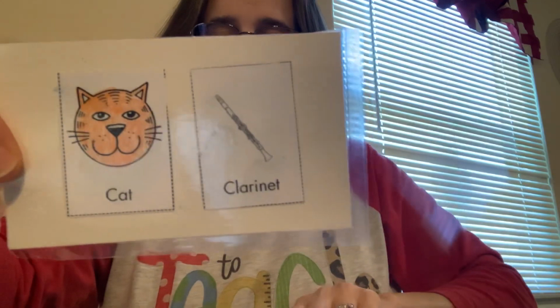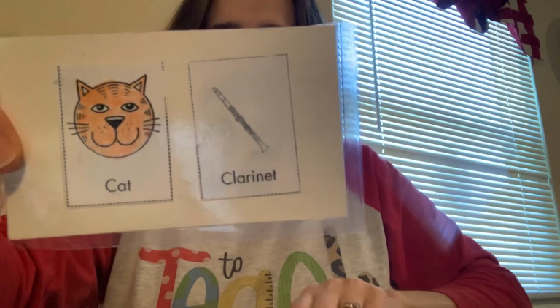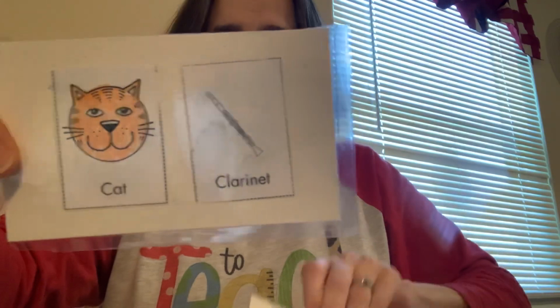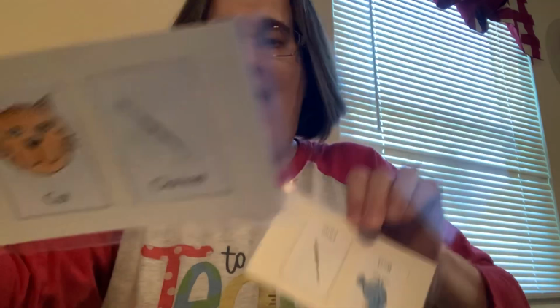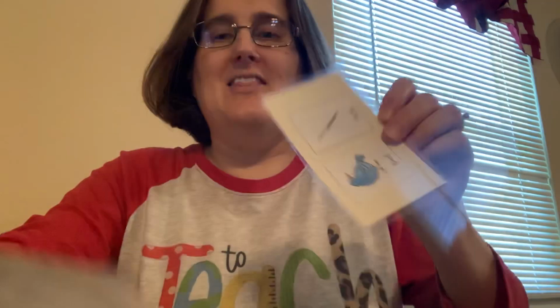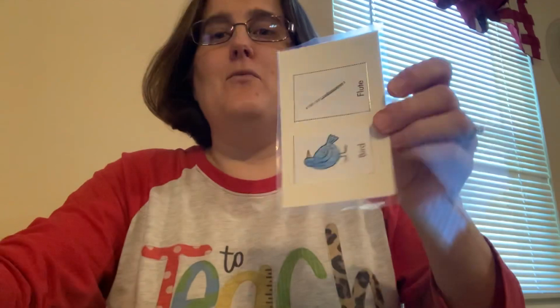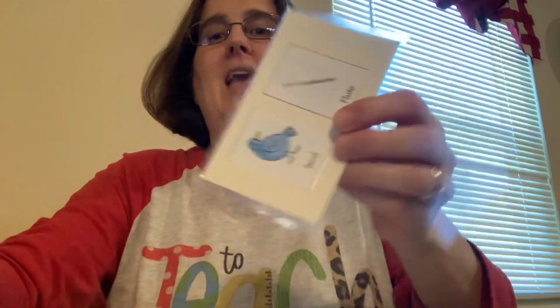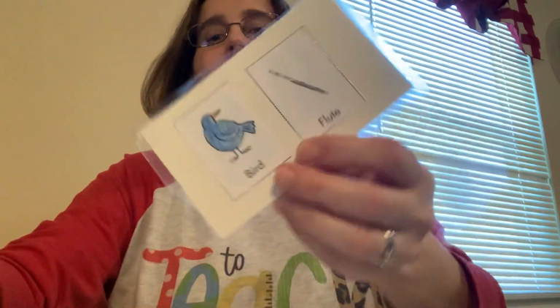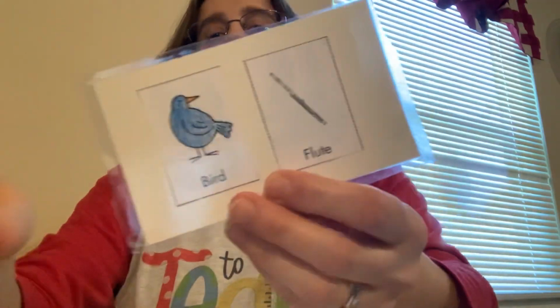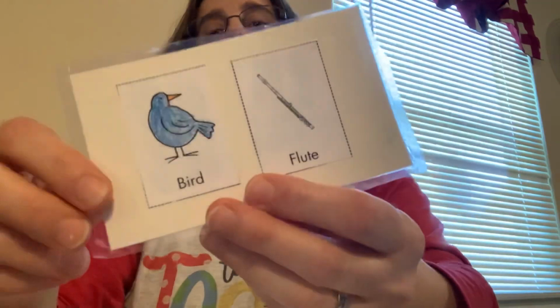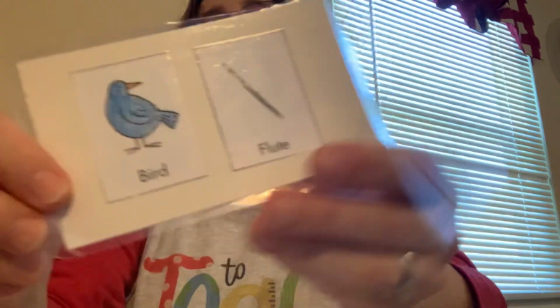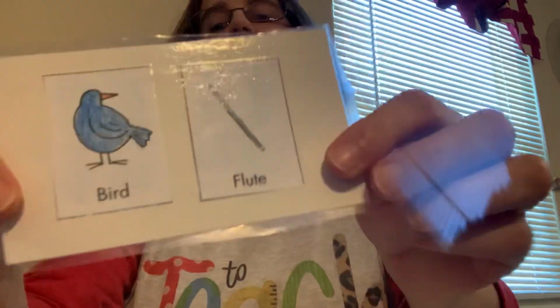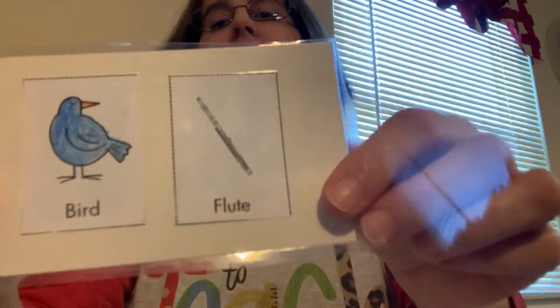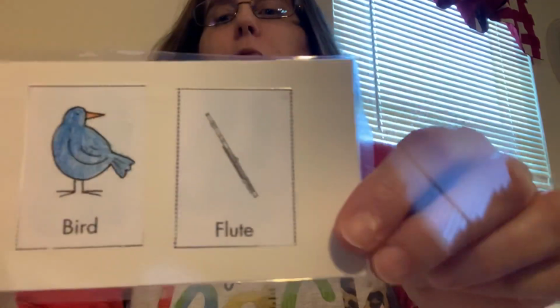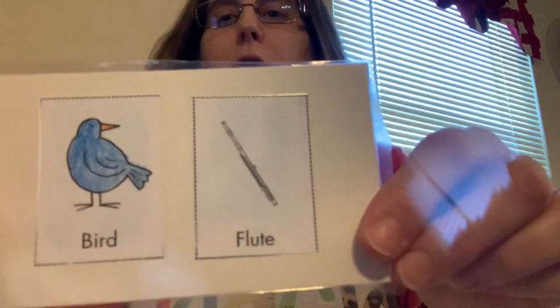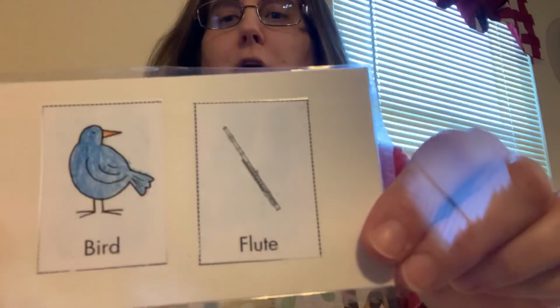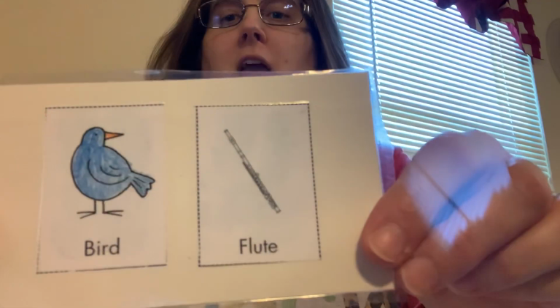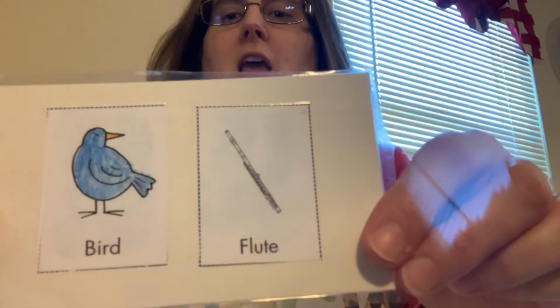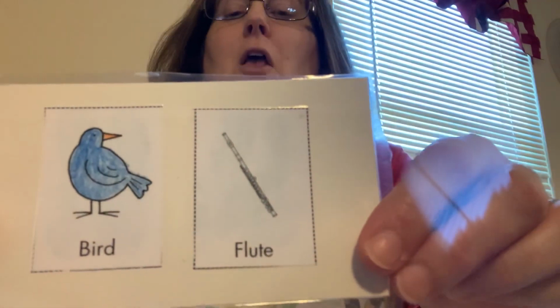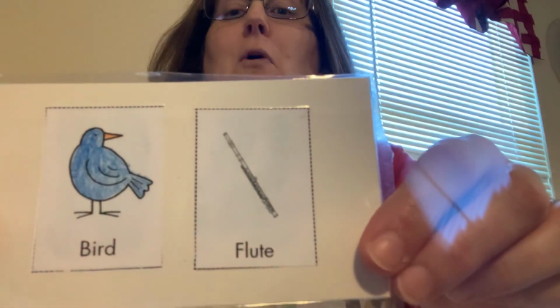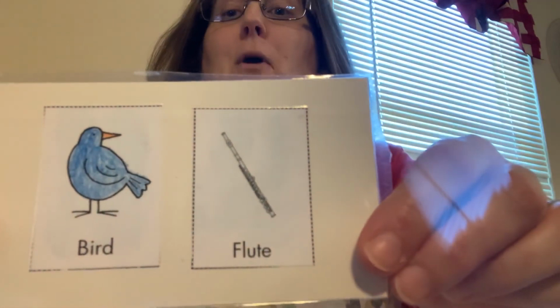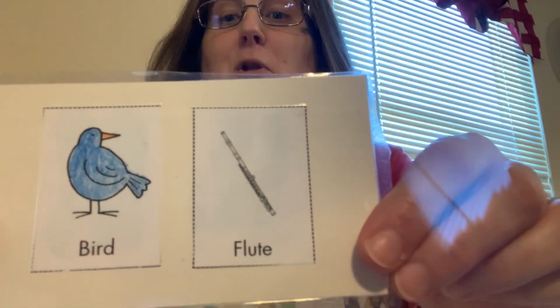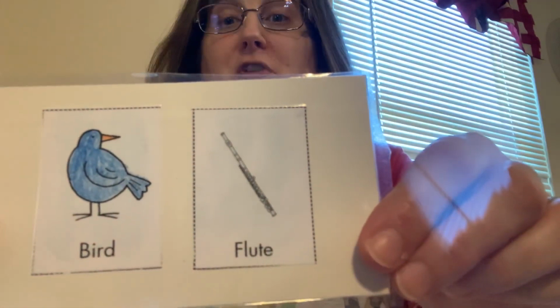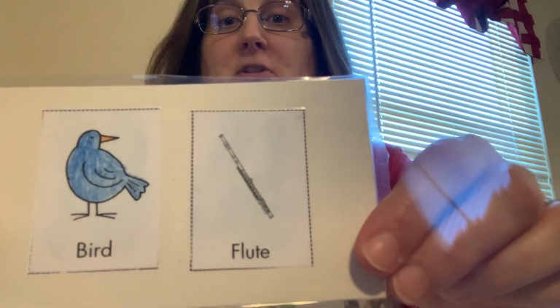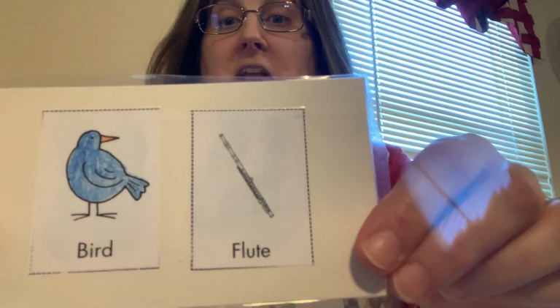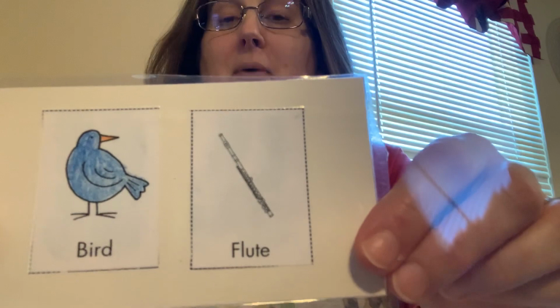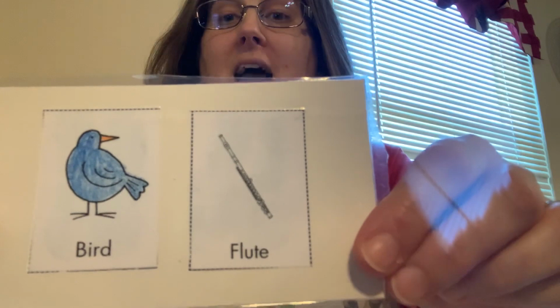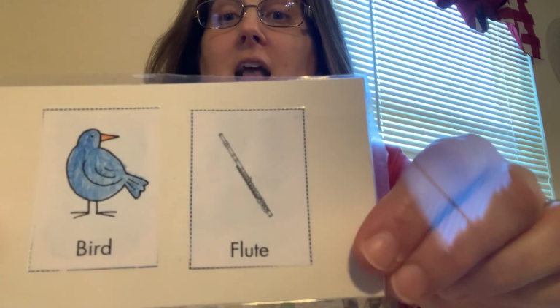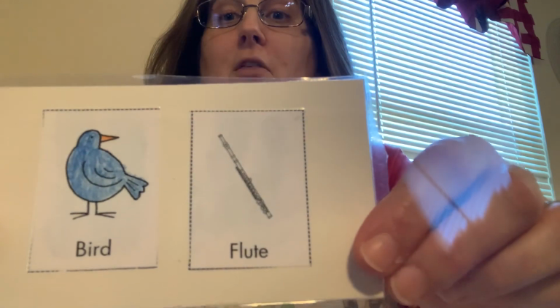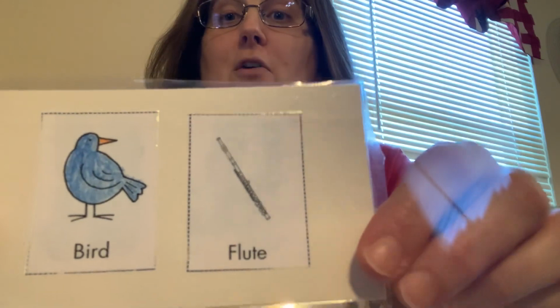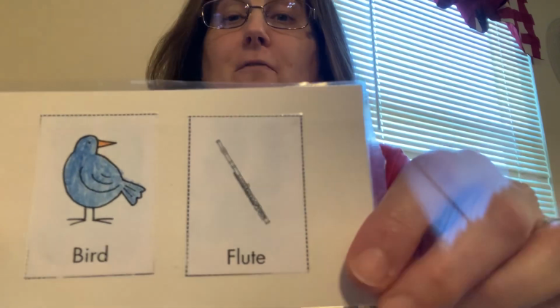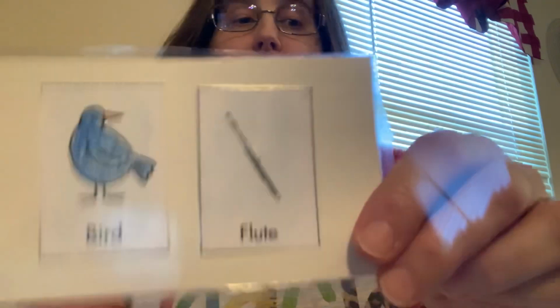And then we have the sweet little bird. The bird is represented by the flute.